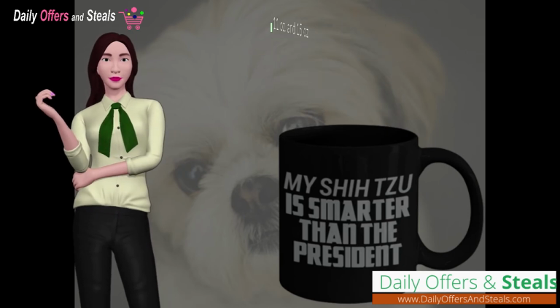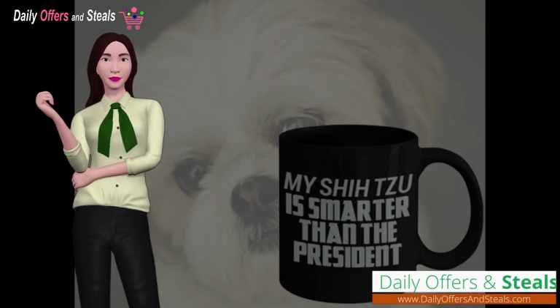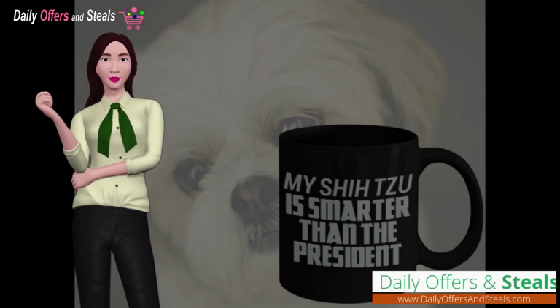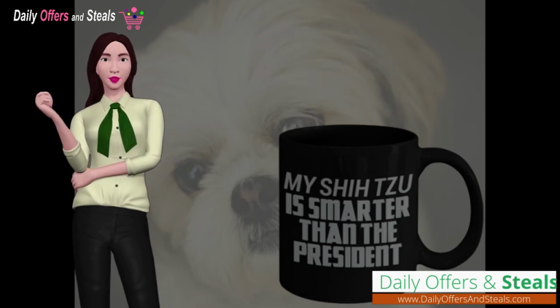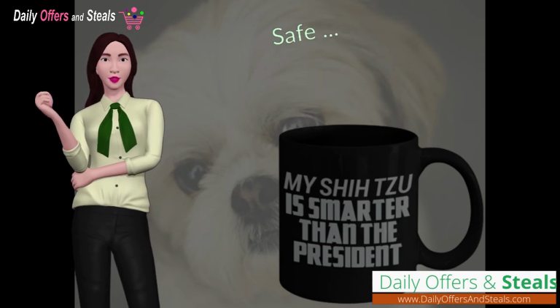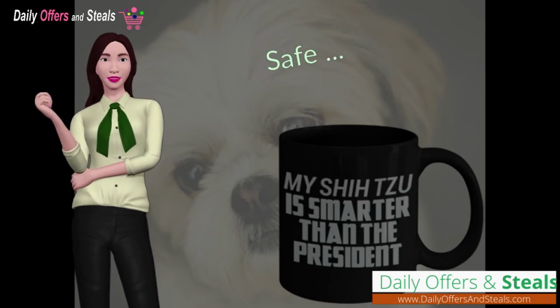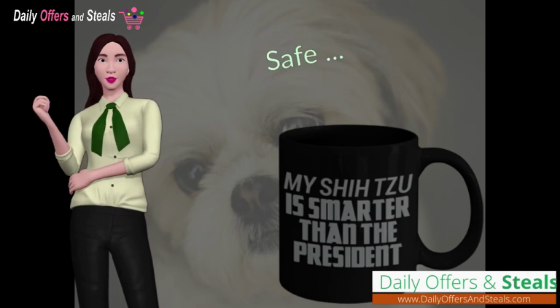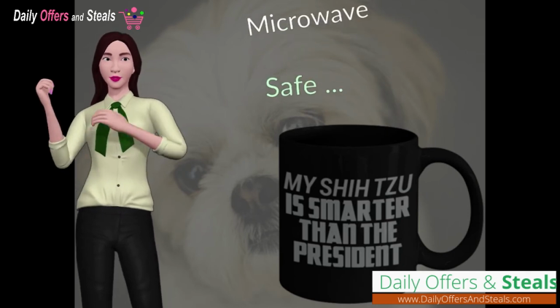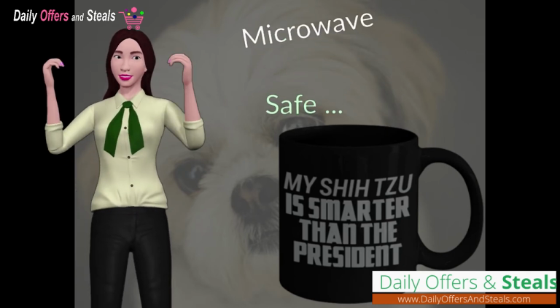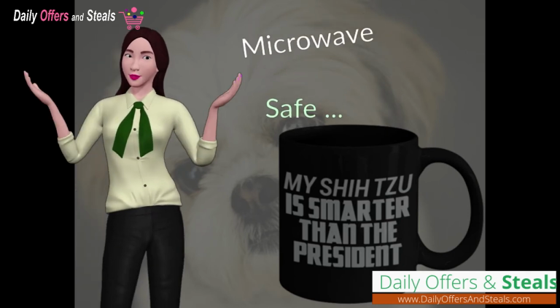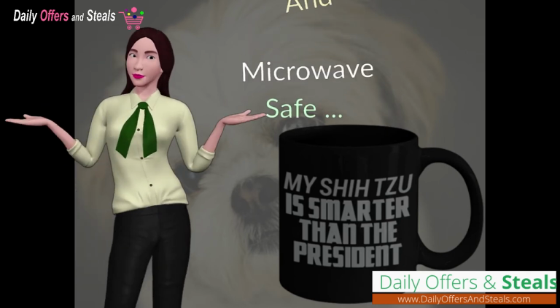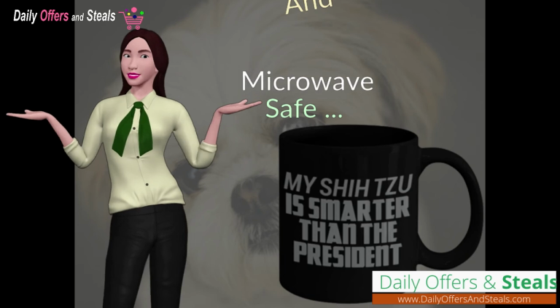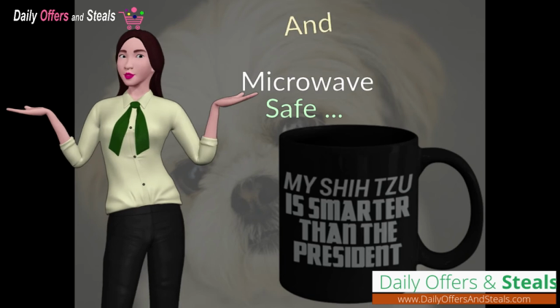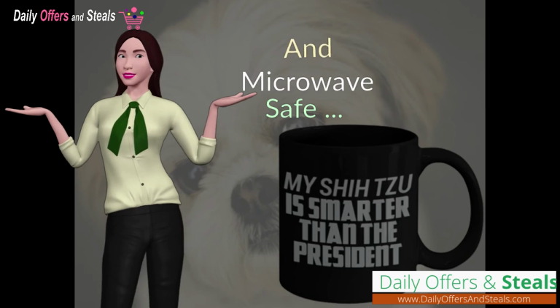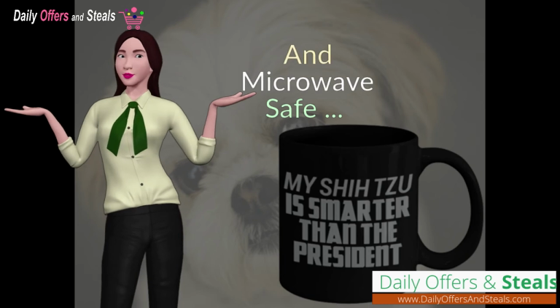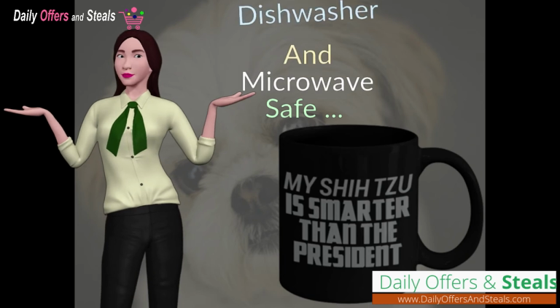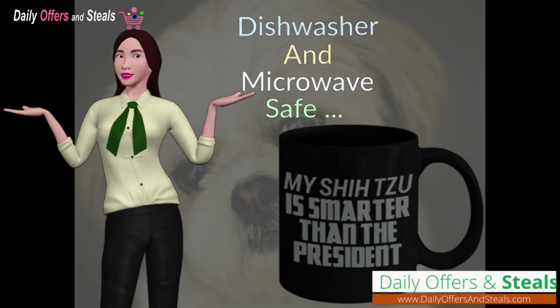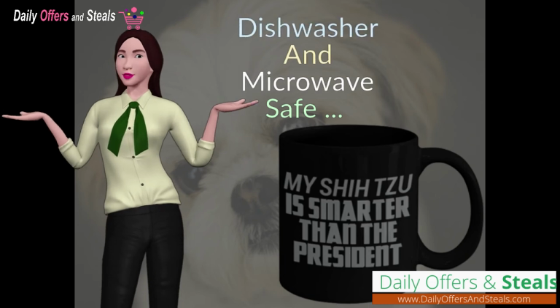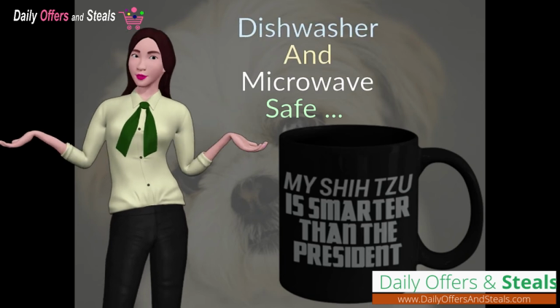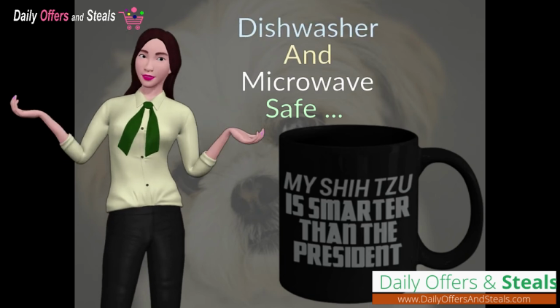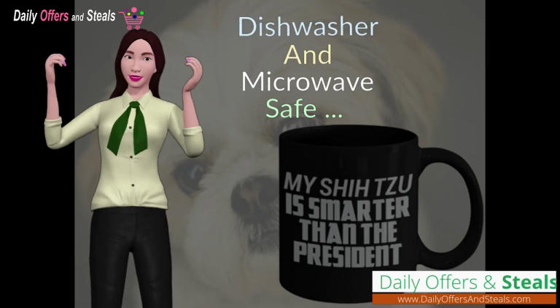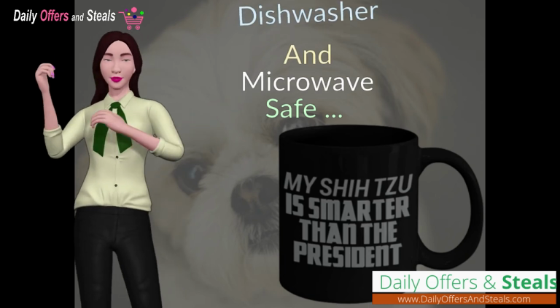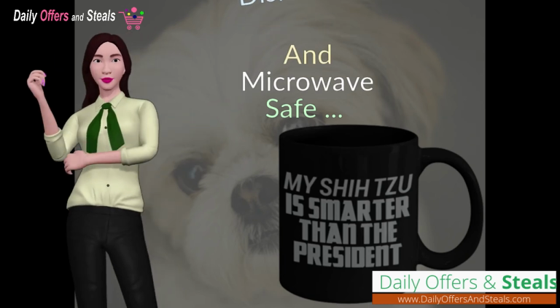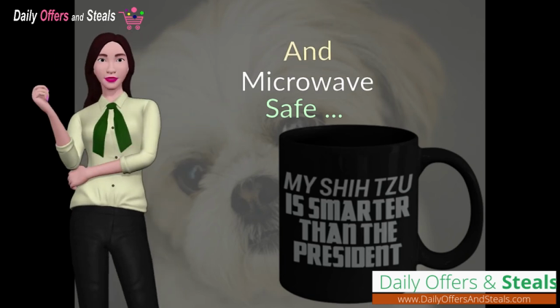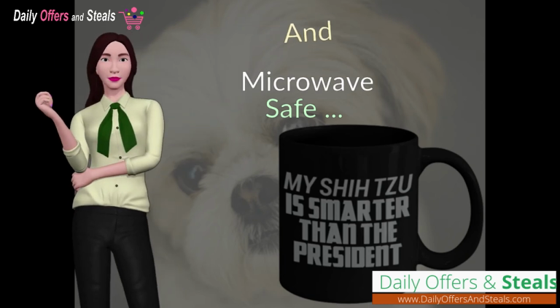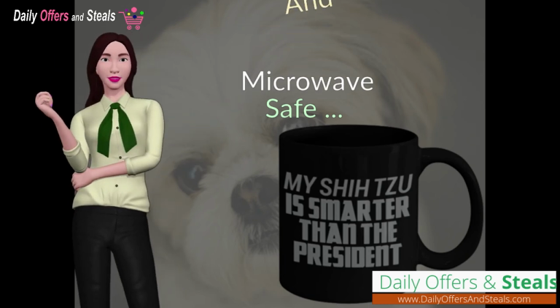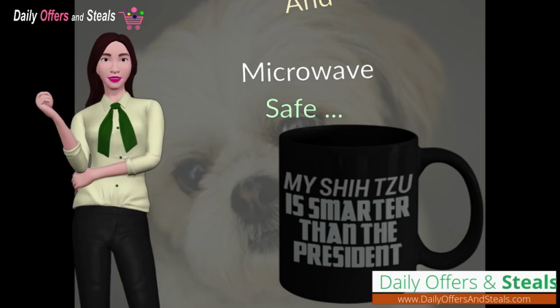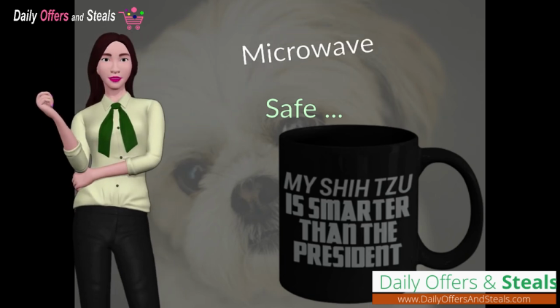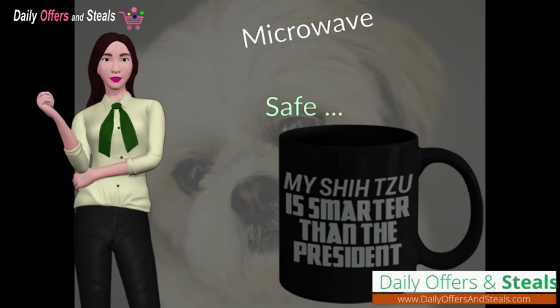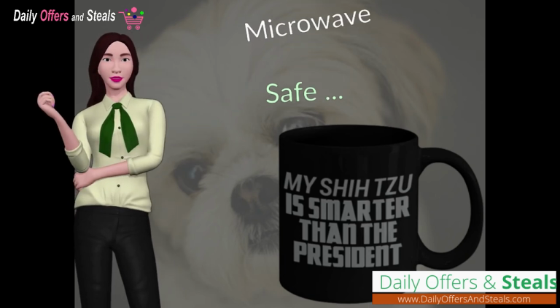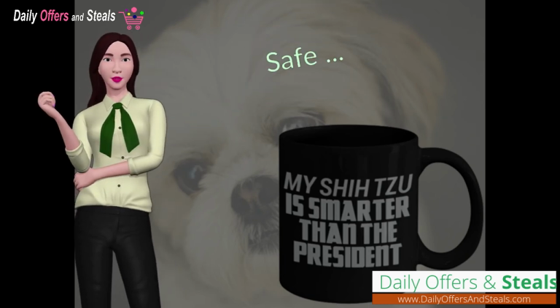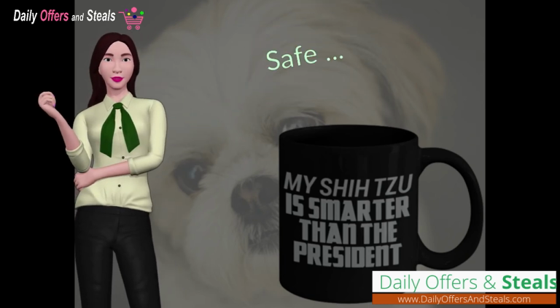Our mugs are dishwasher and microwave safe and they are printed on both sides with the highest quality printing possible.